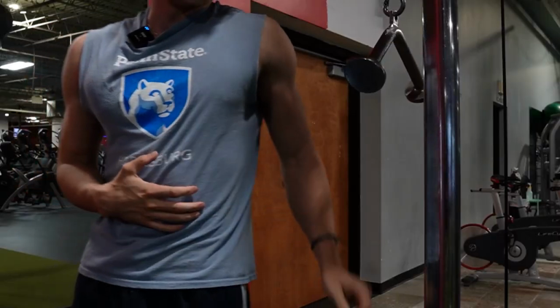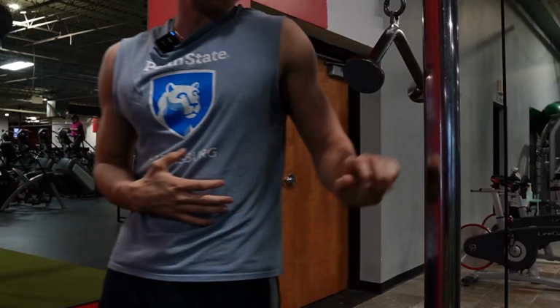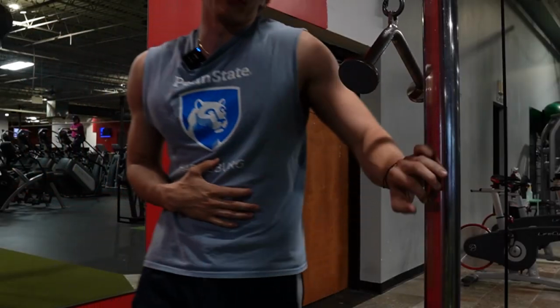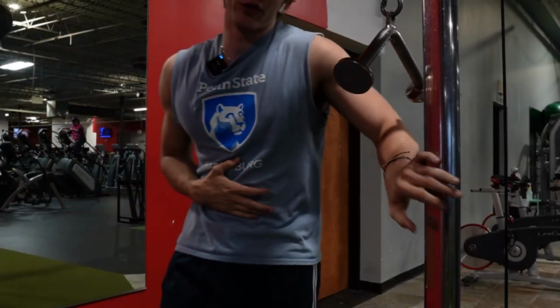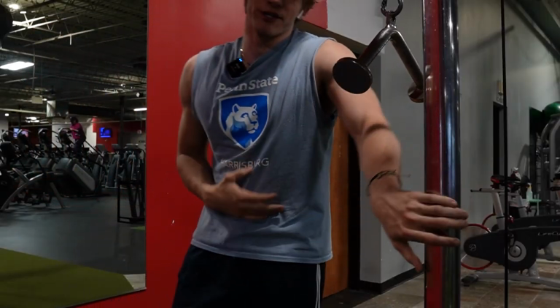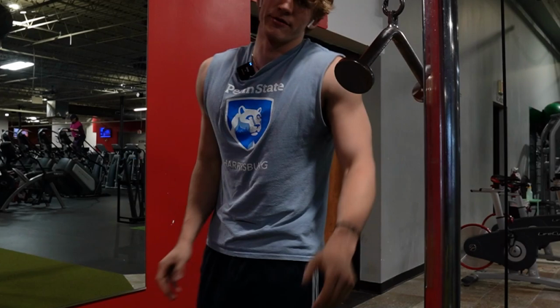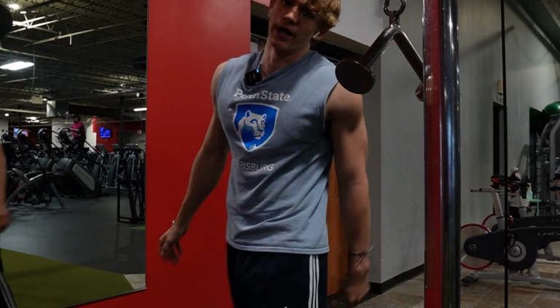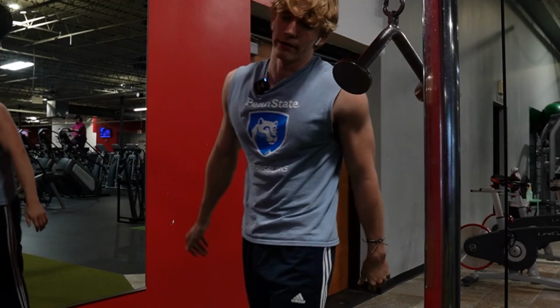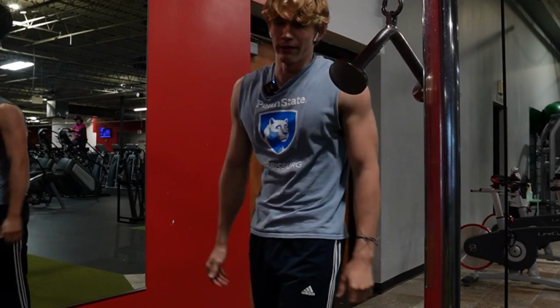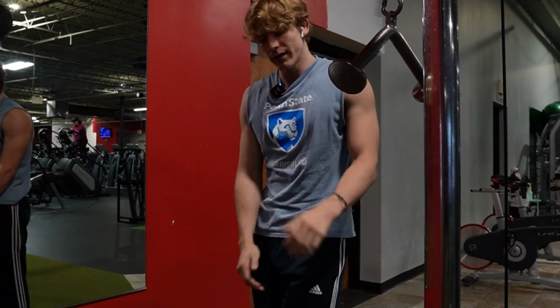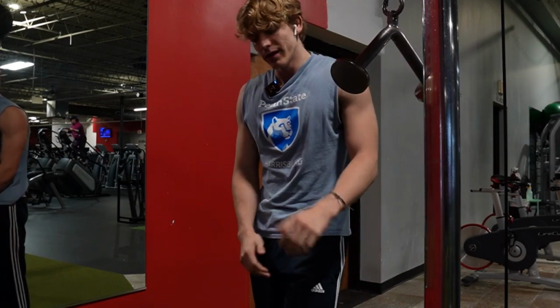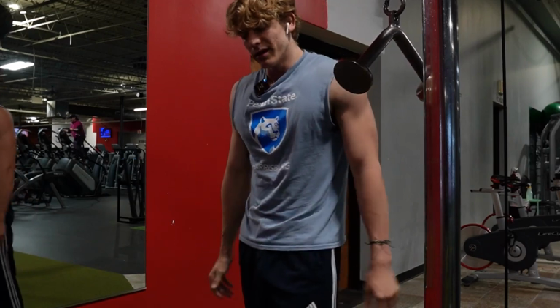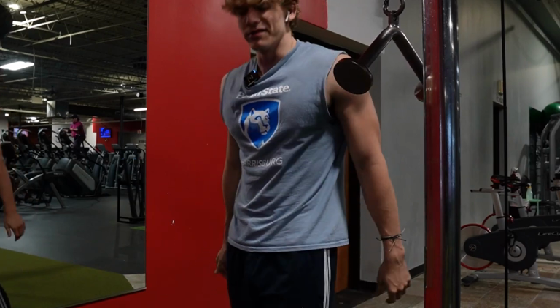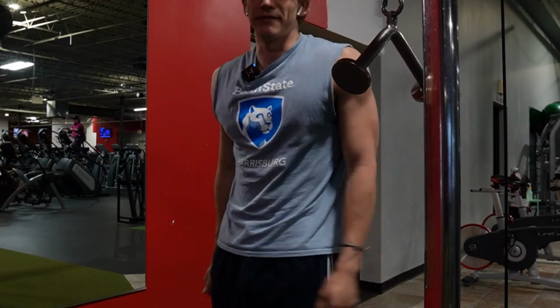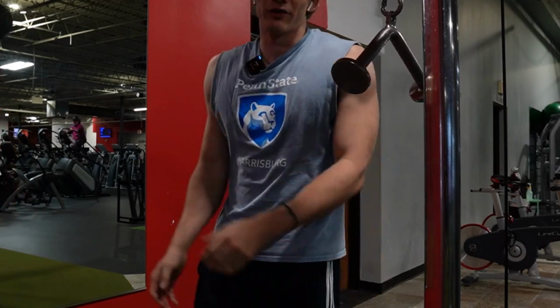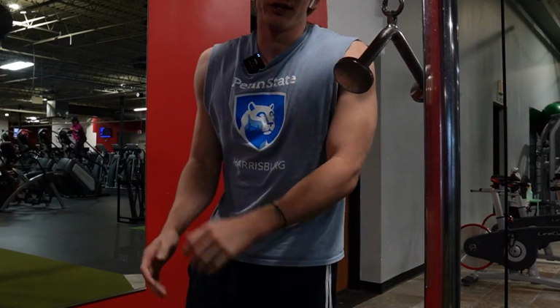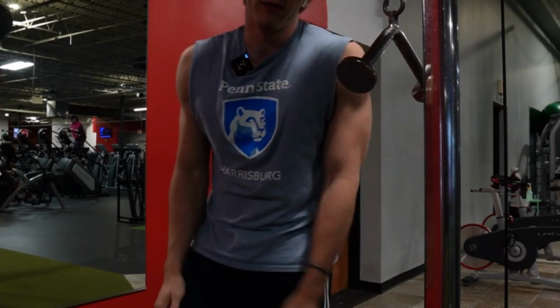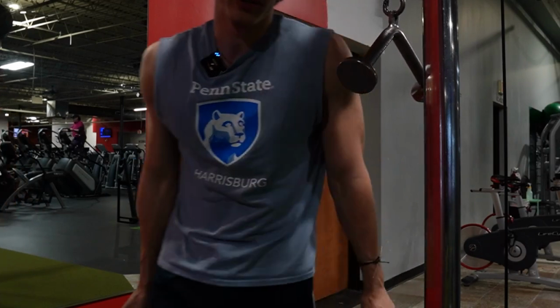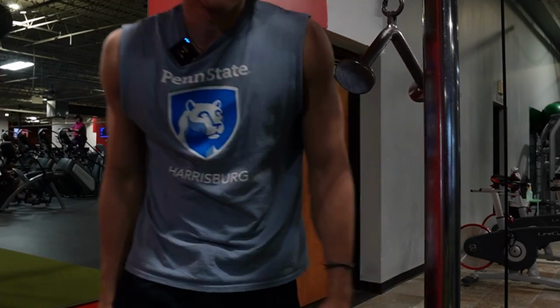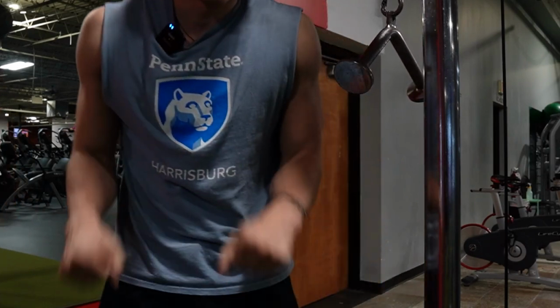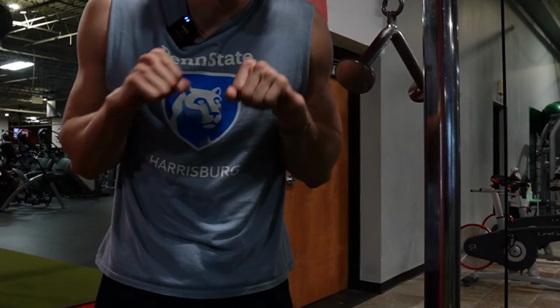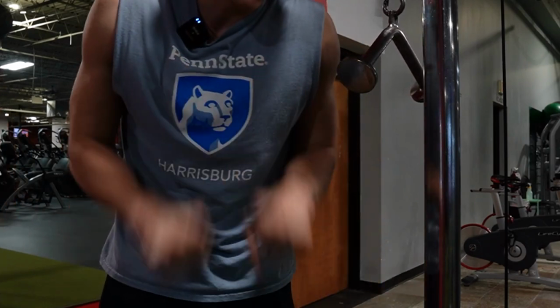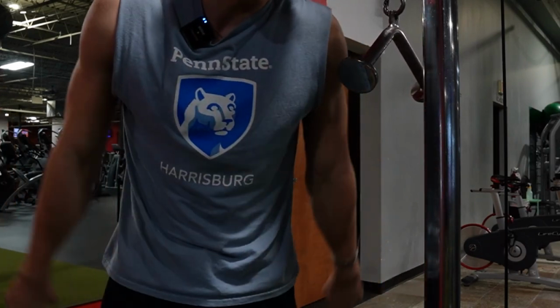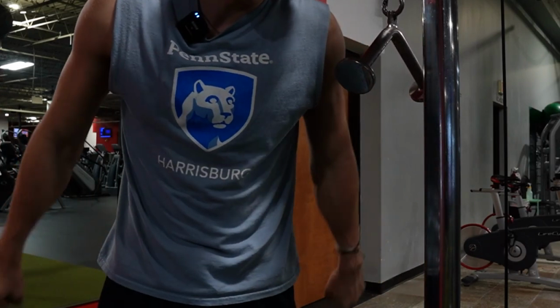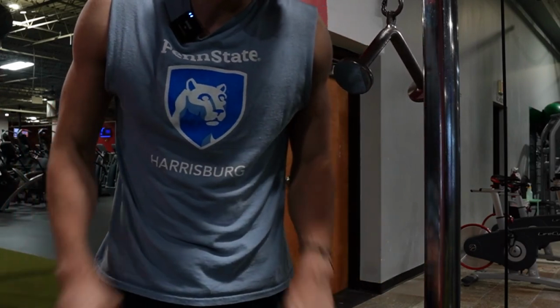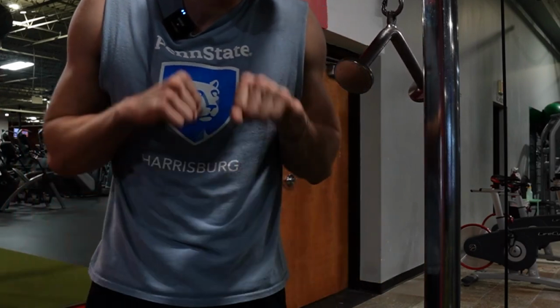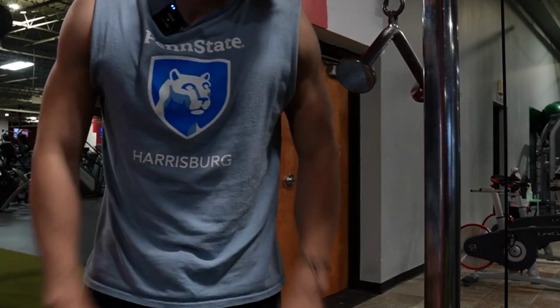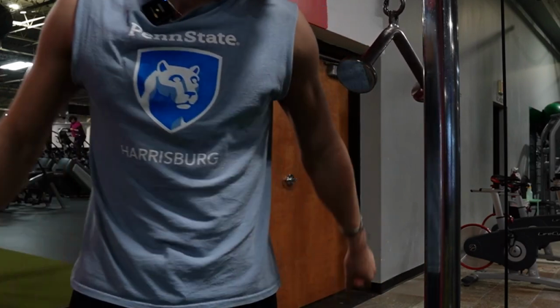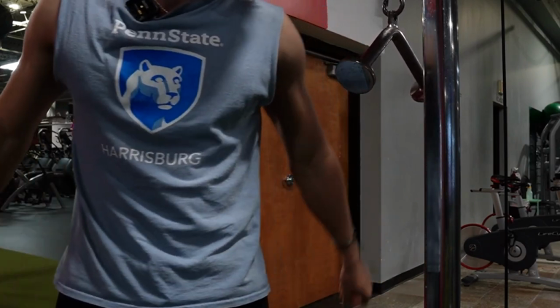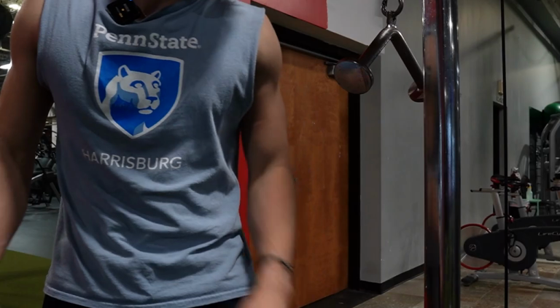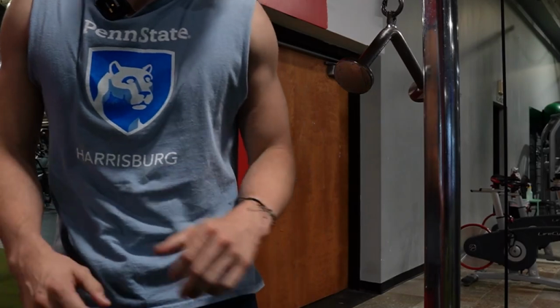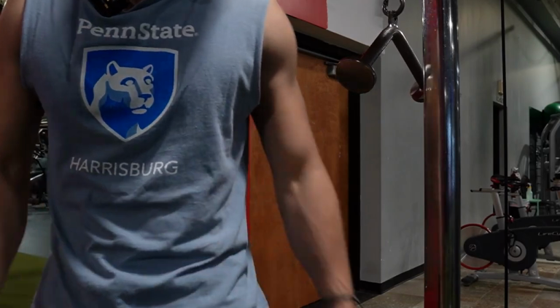We're doing some more triceps right now. This is the final tricep exercise — we're going to do three sets of 10 tricep pushdowns.